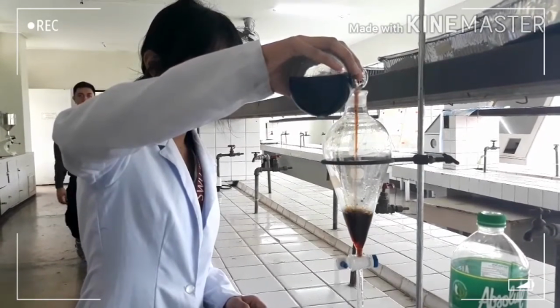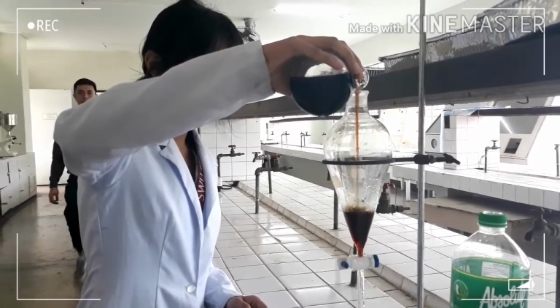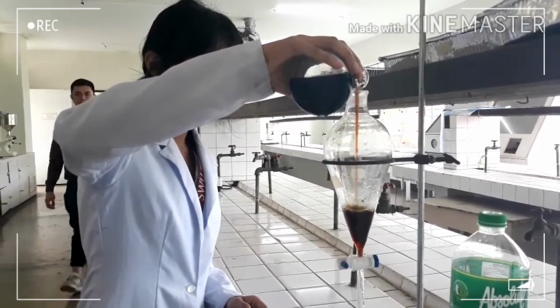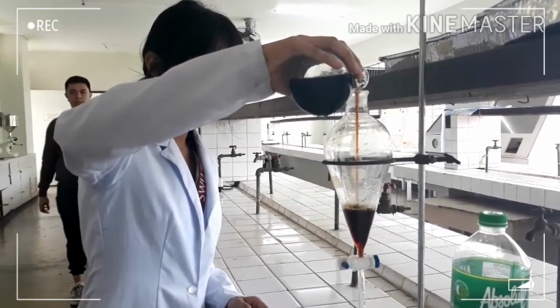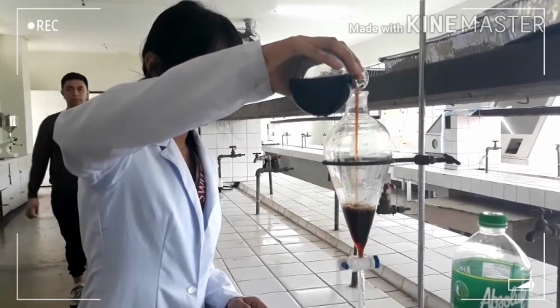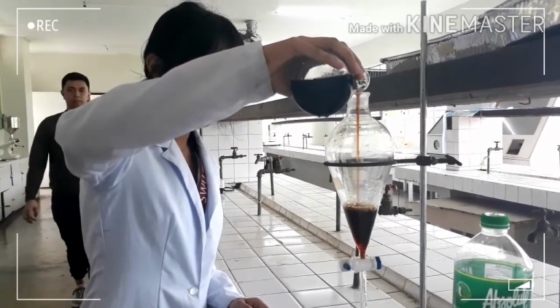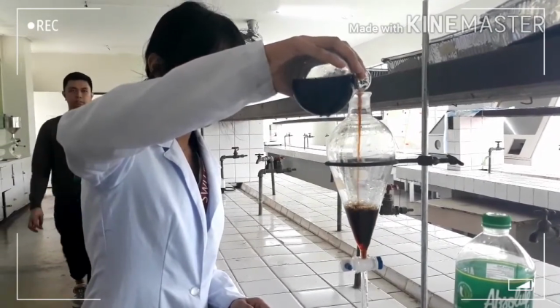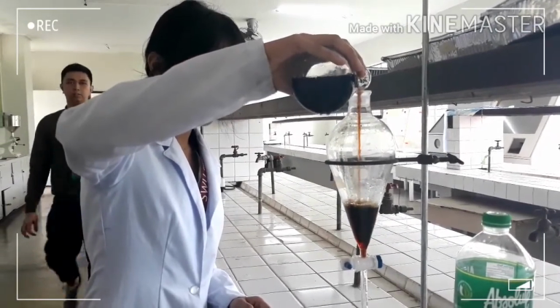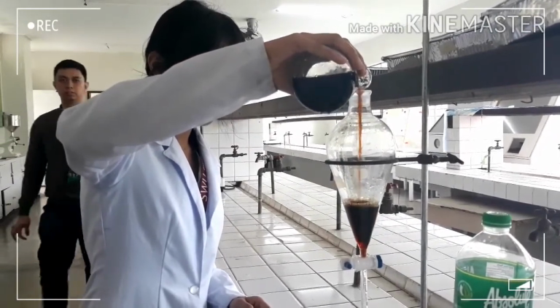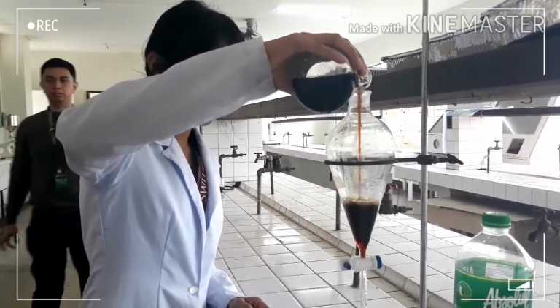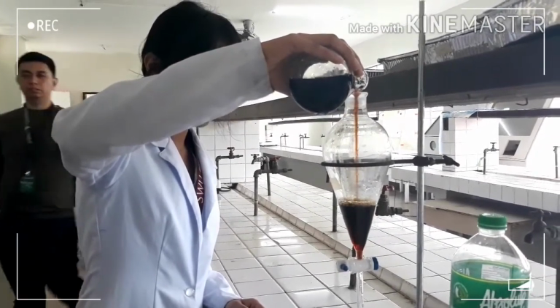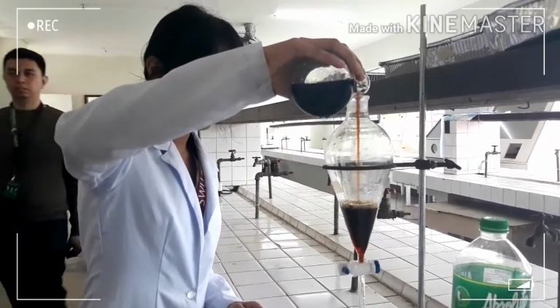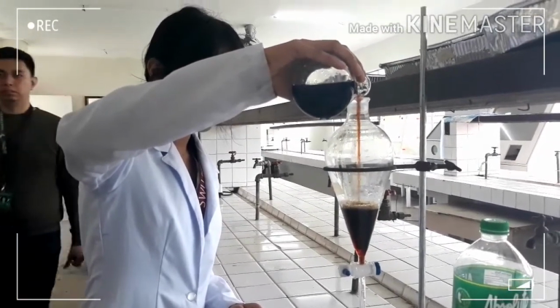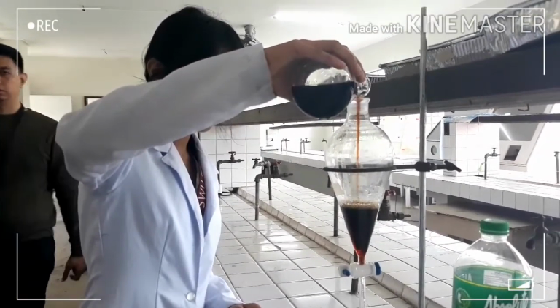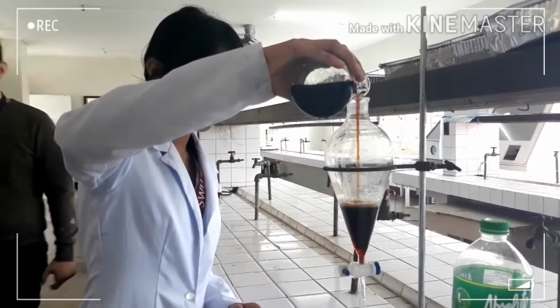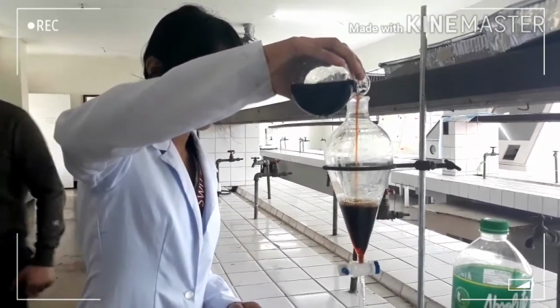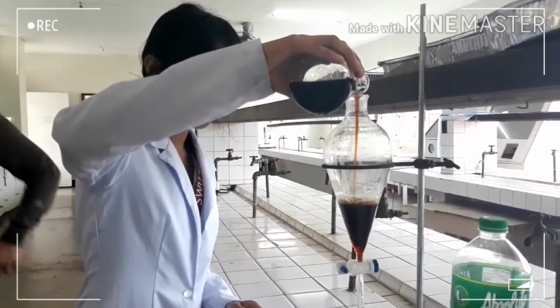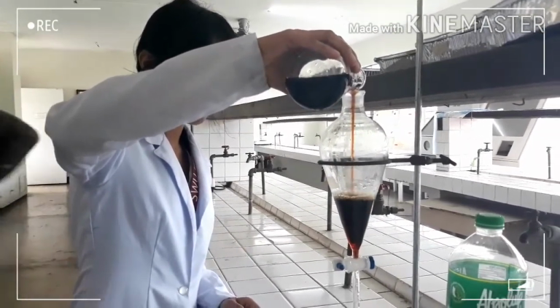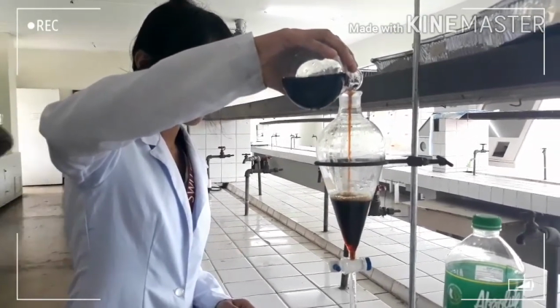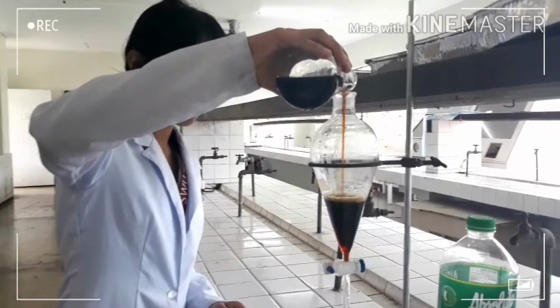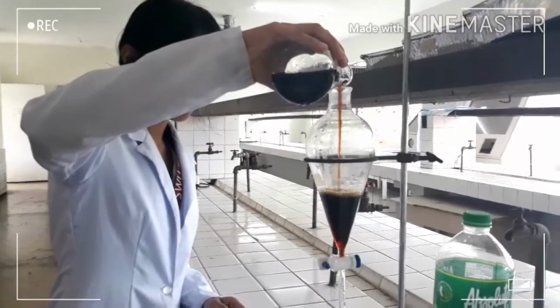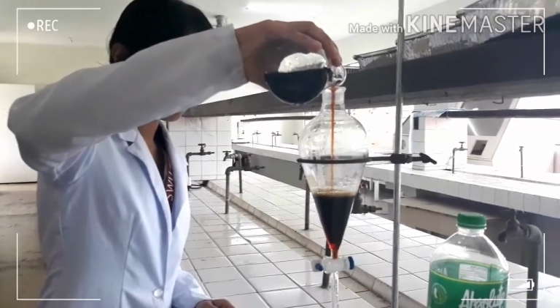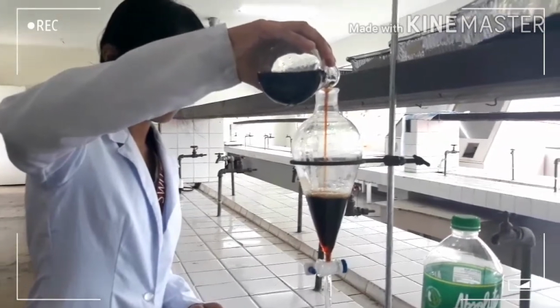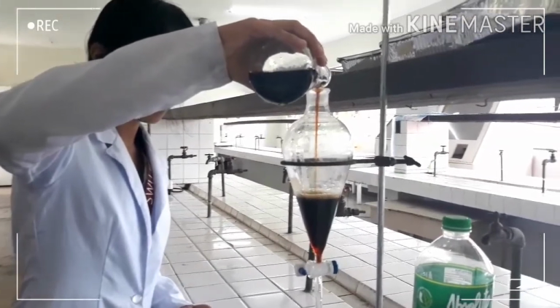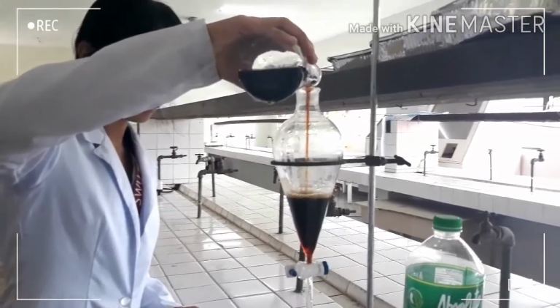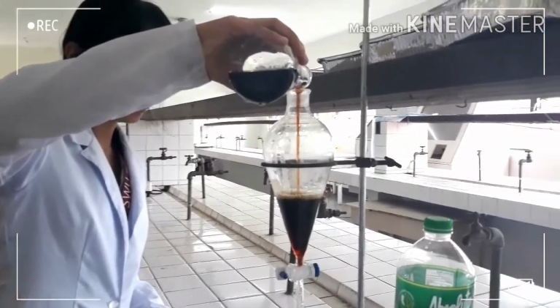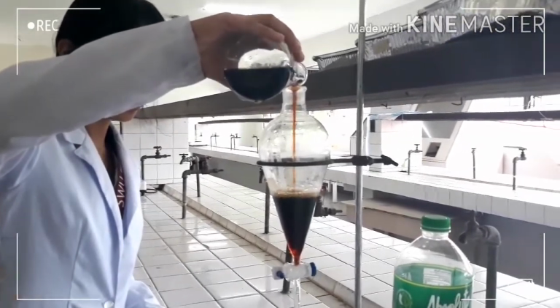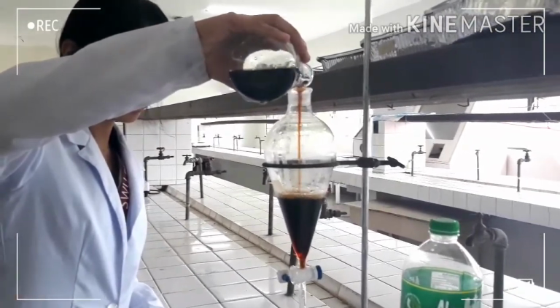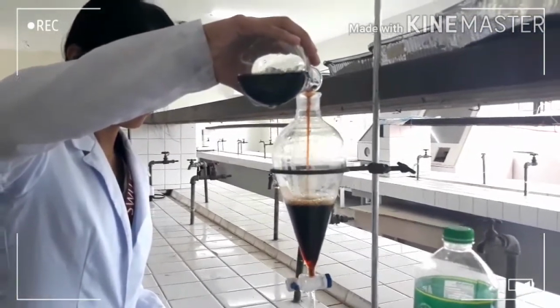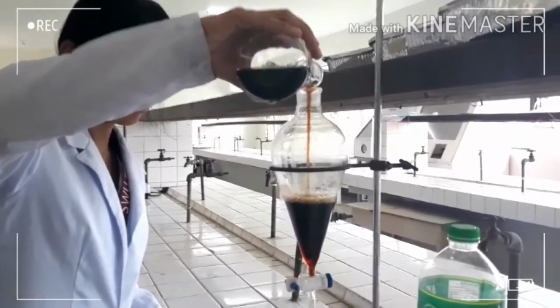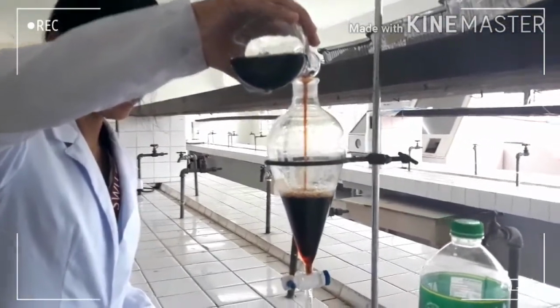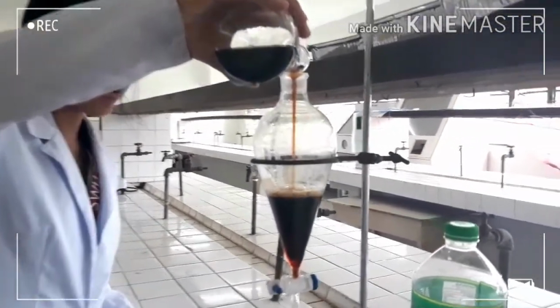Transfer the liquid from the Erlenmeyer flask to the separatory funnel that is supported by the ring stand.